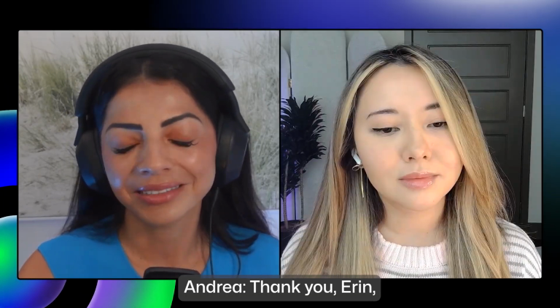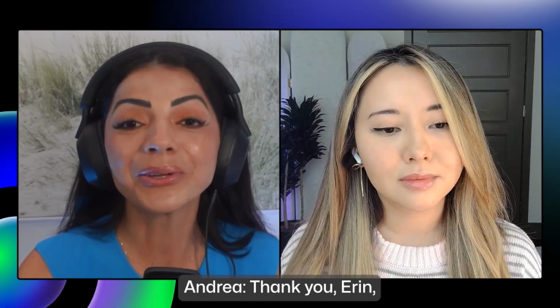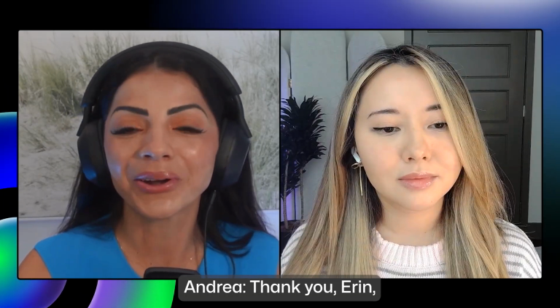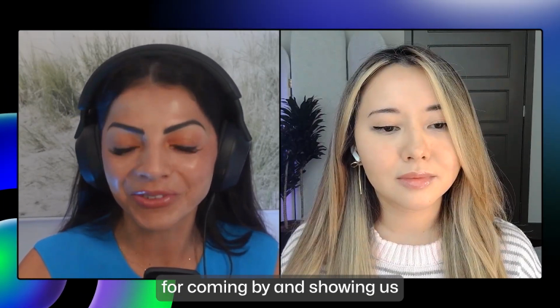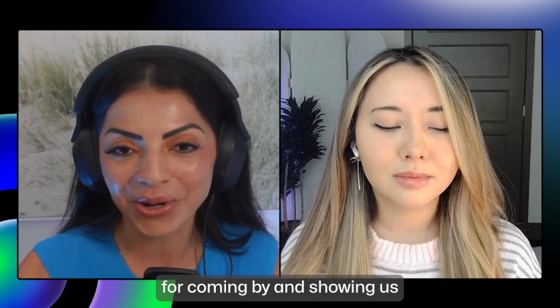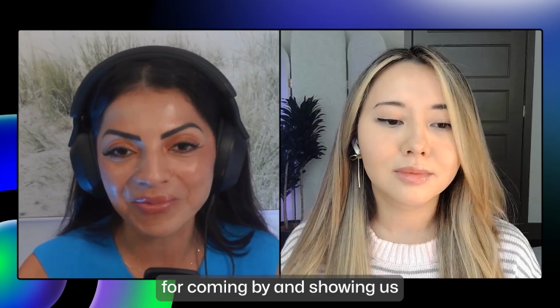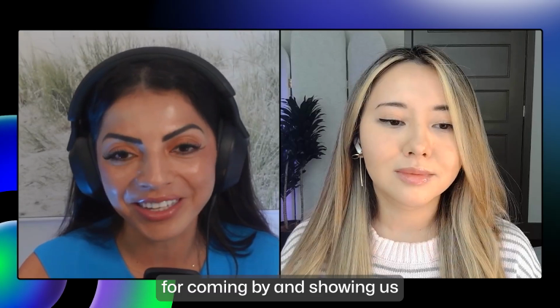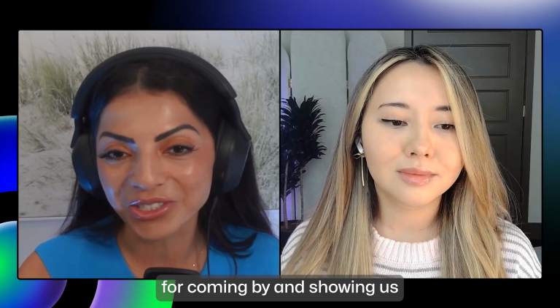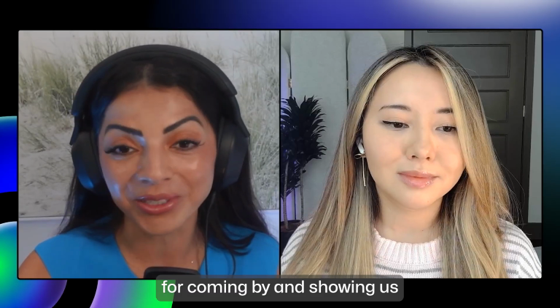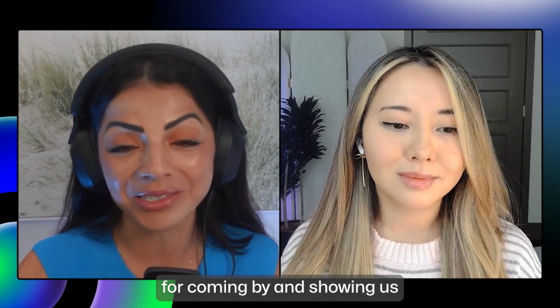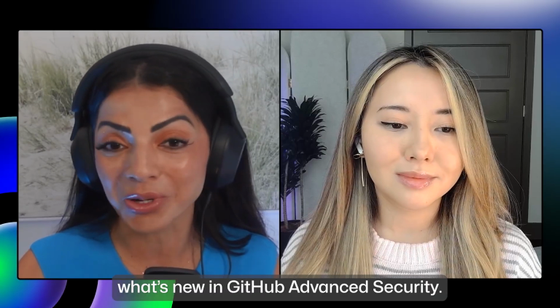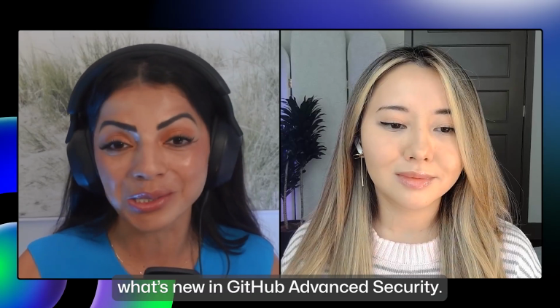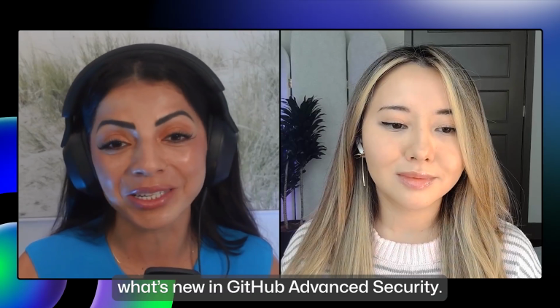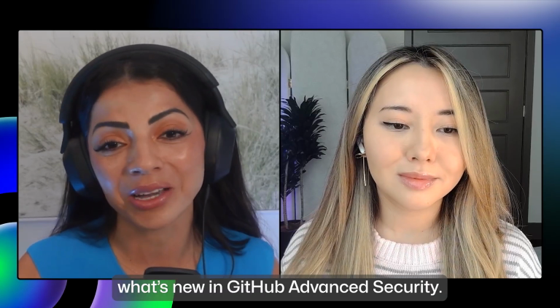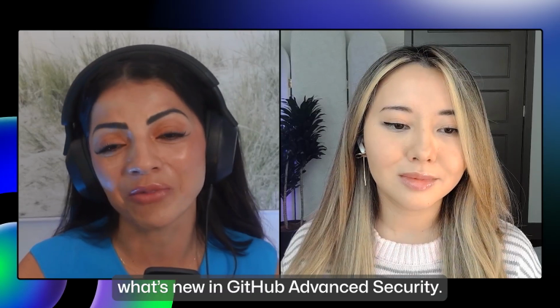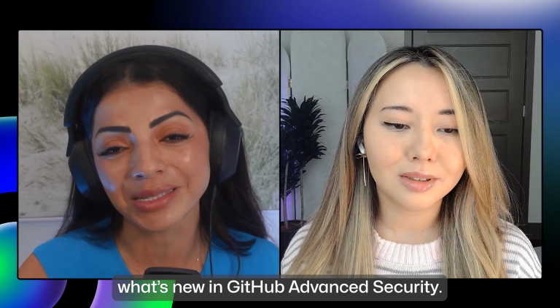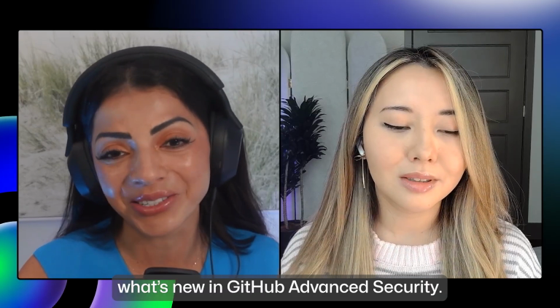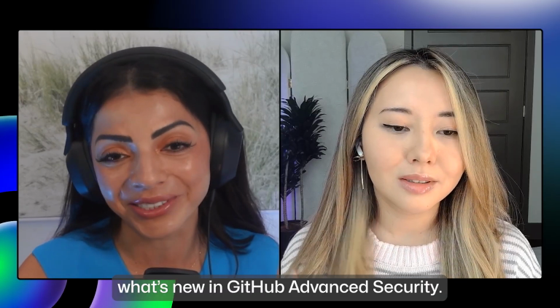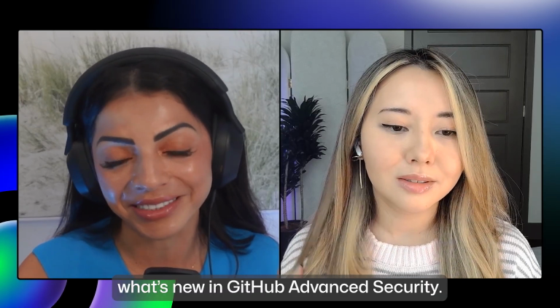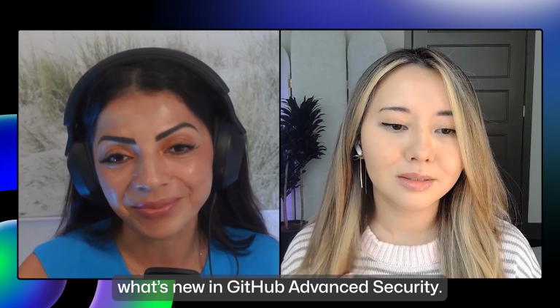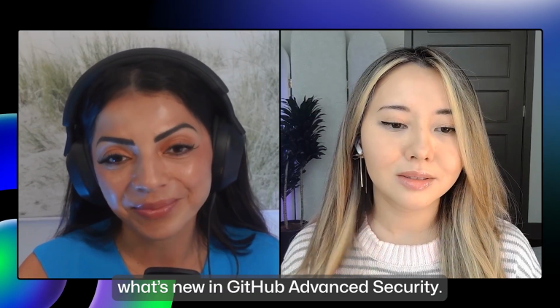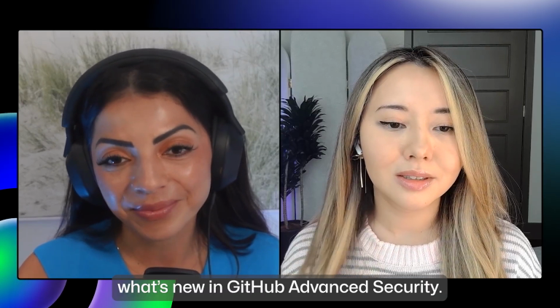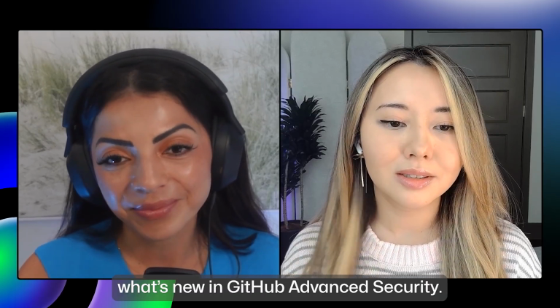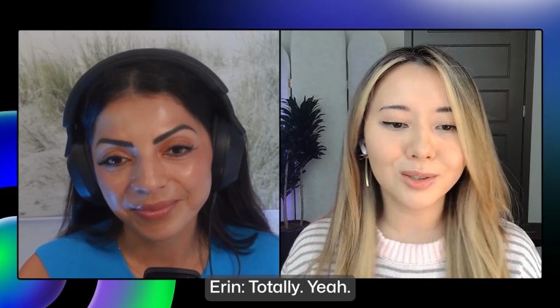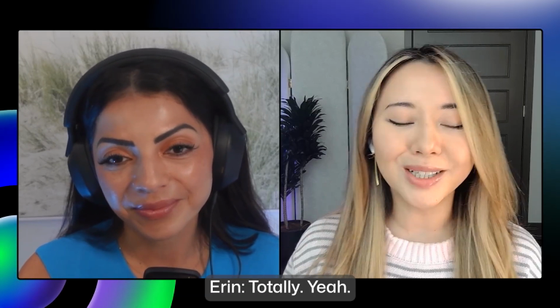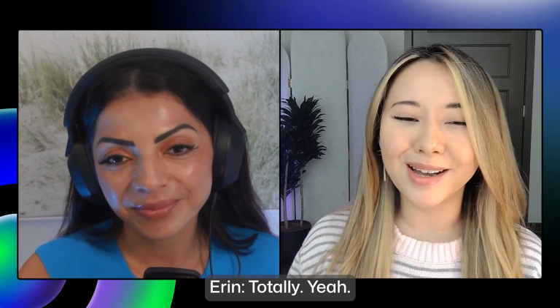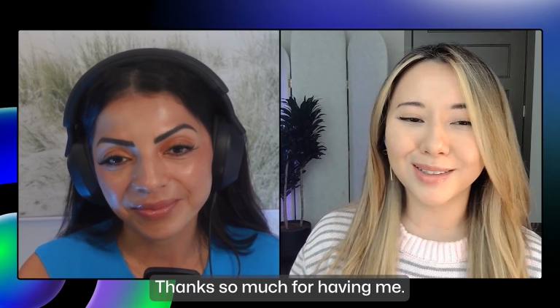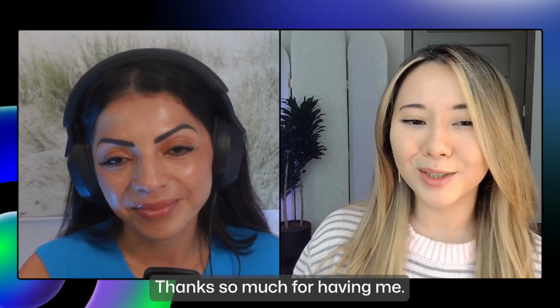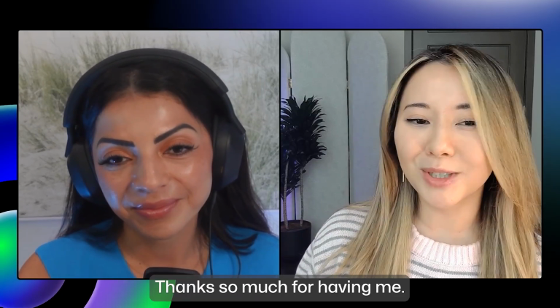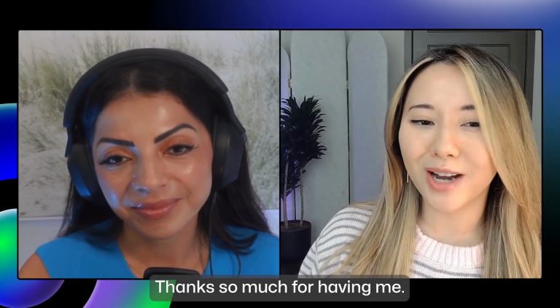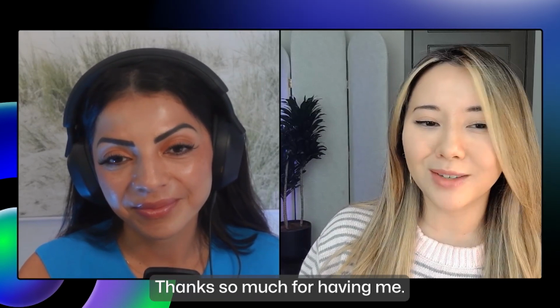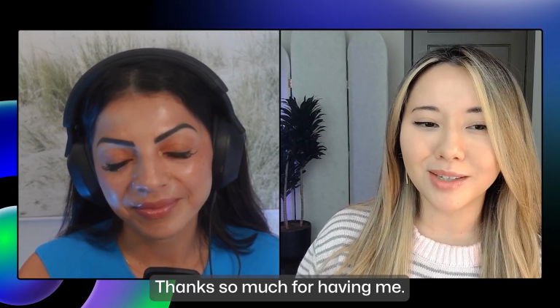Thank you, Erin, for coming by and showing us what's new in GitHub Advanced Security. Thanks so much for having me.